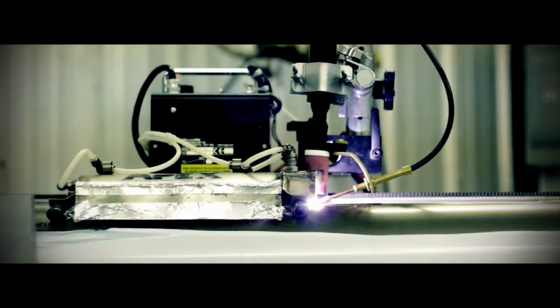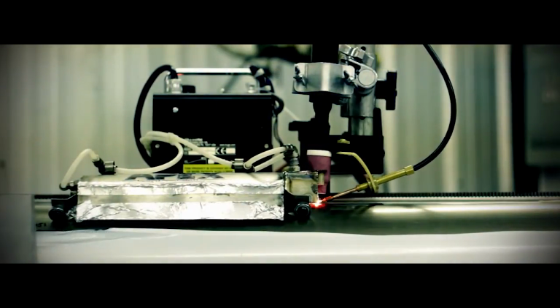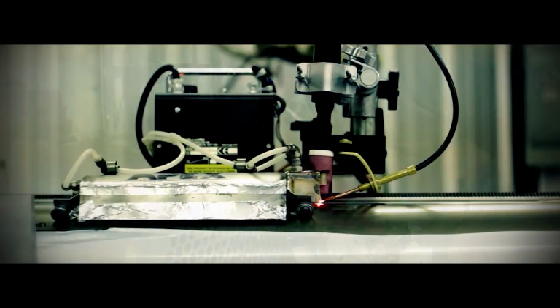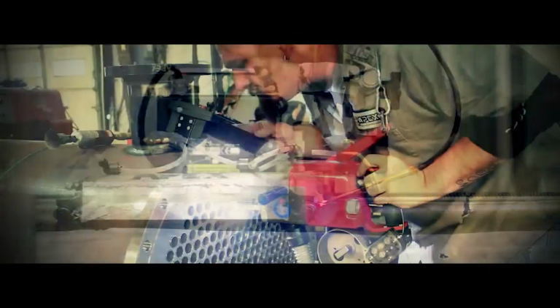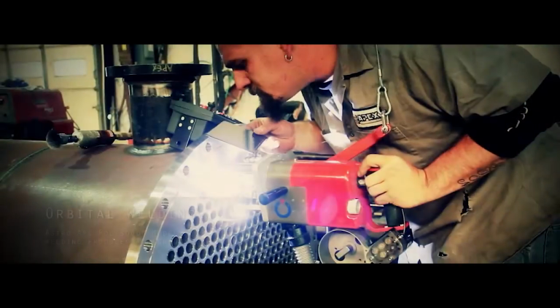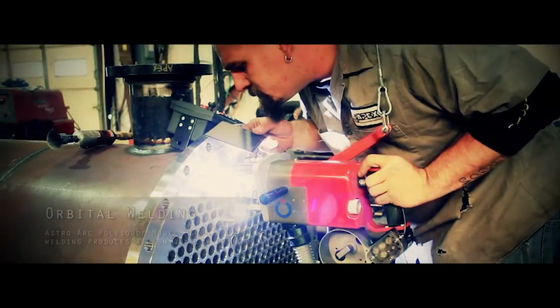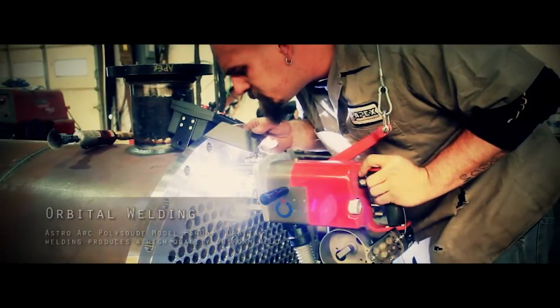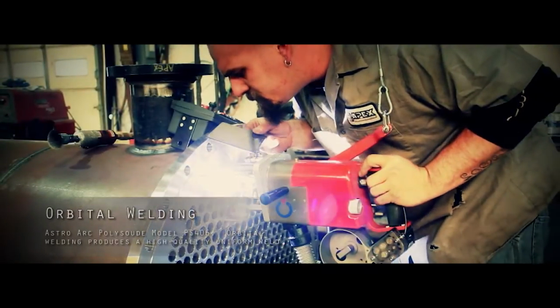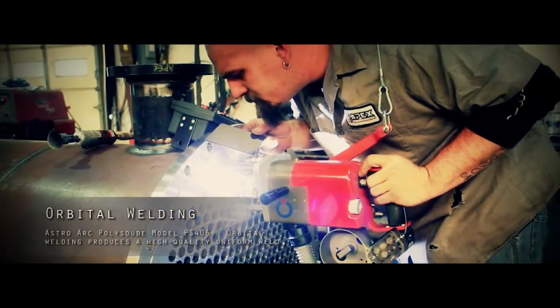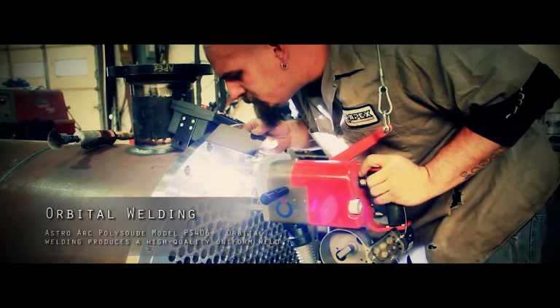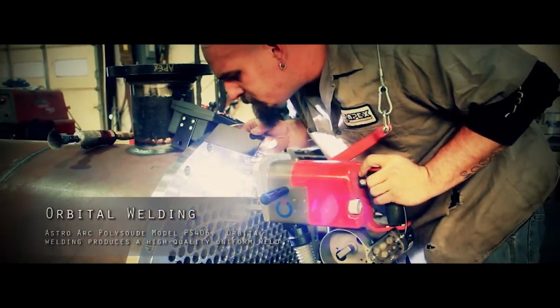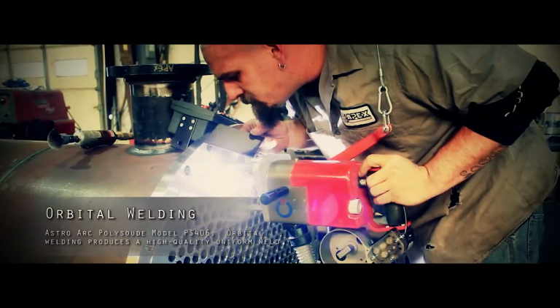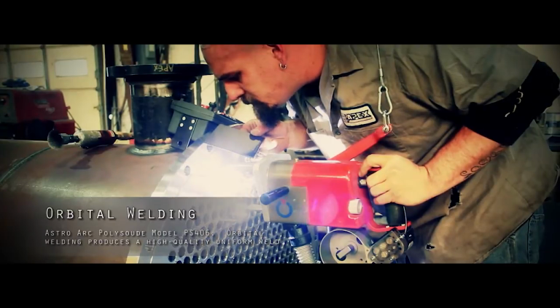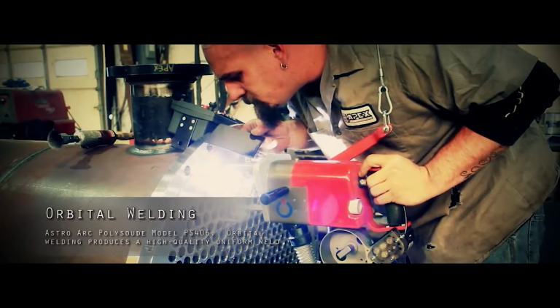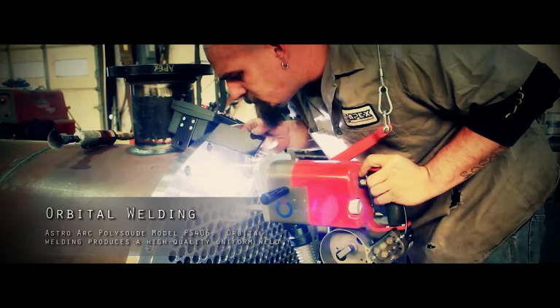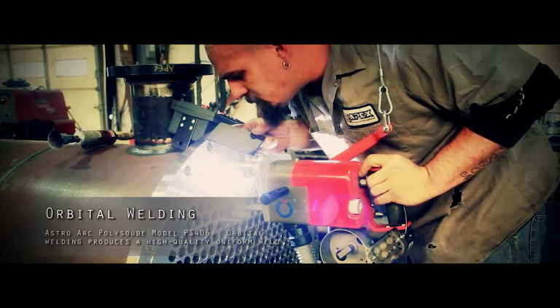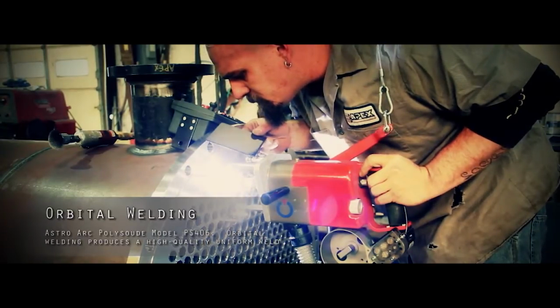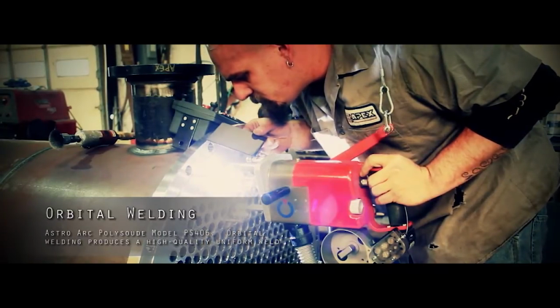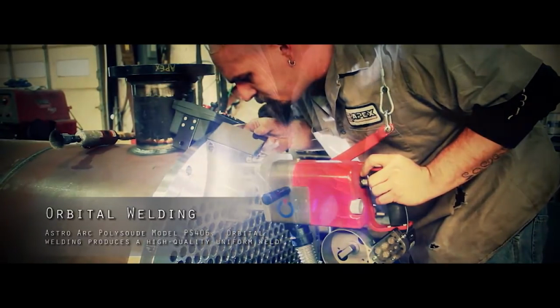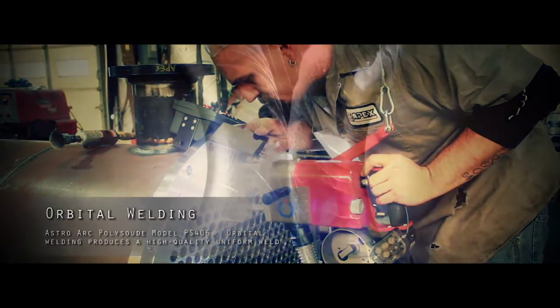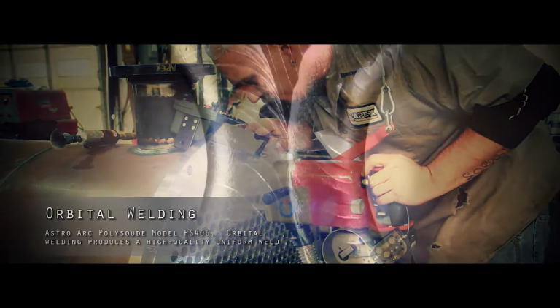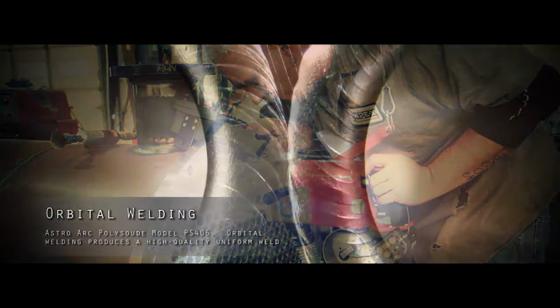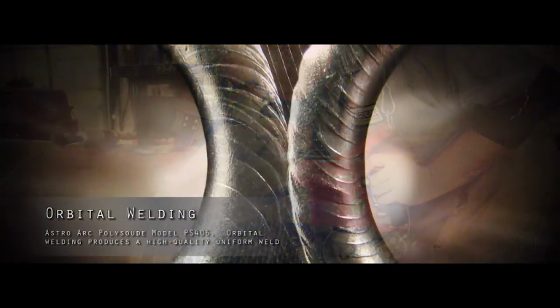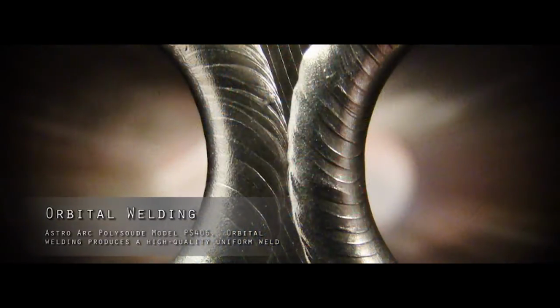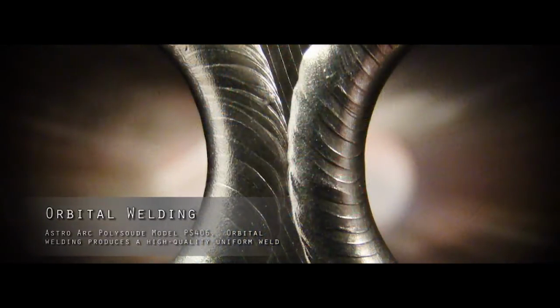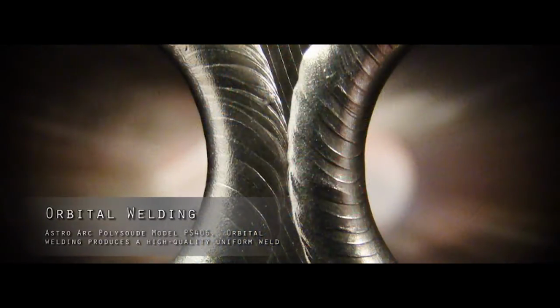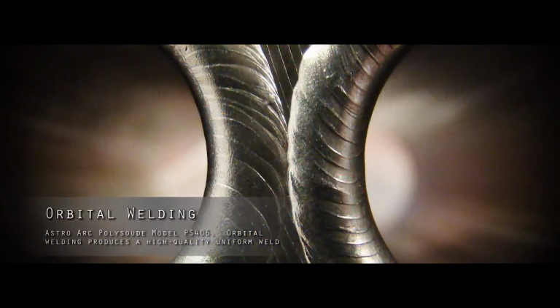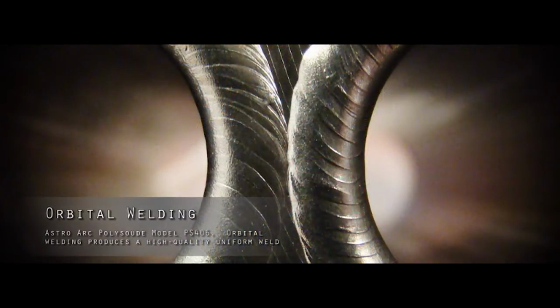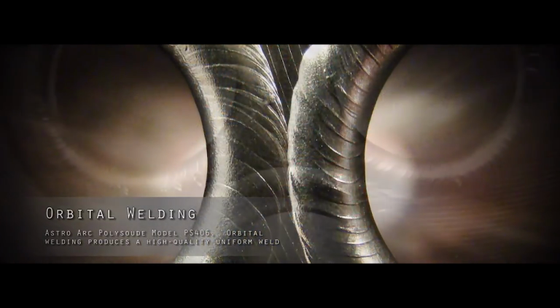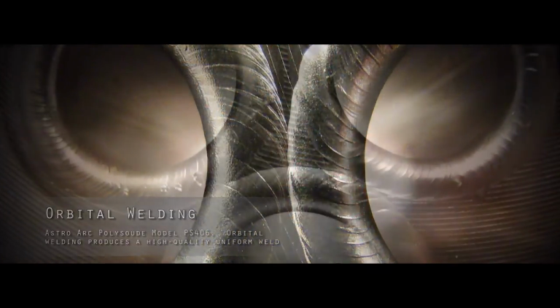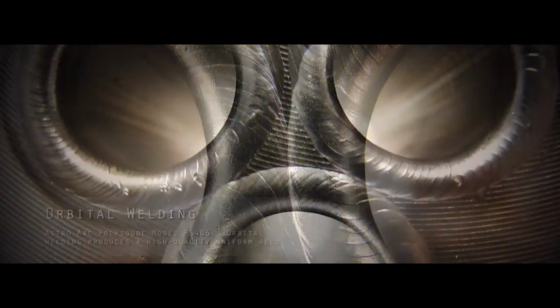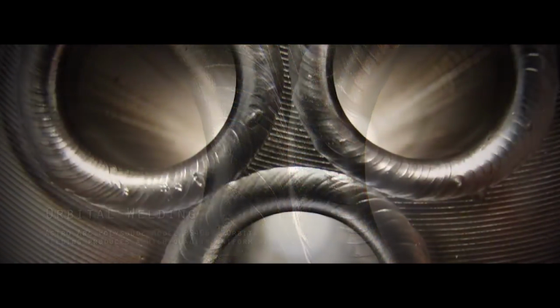Orbital welding. With repeatable, accurate position and feed to produce highest quality, uniform welds.